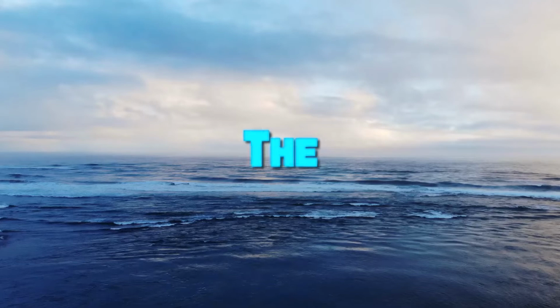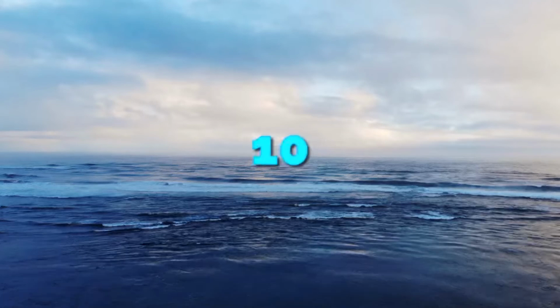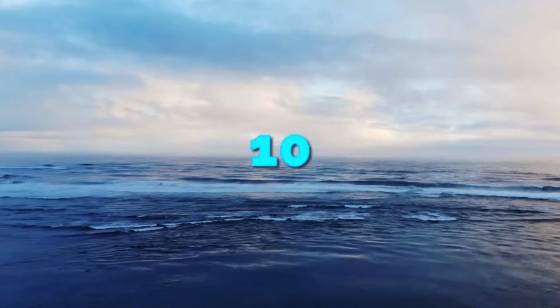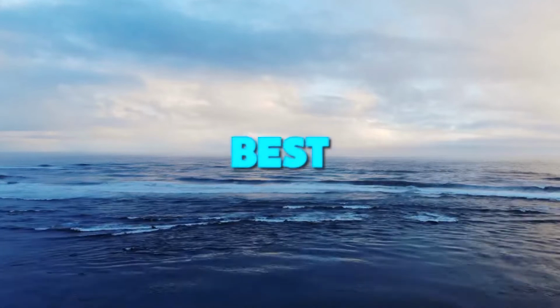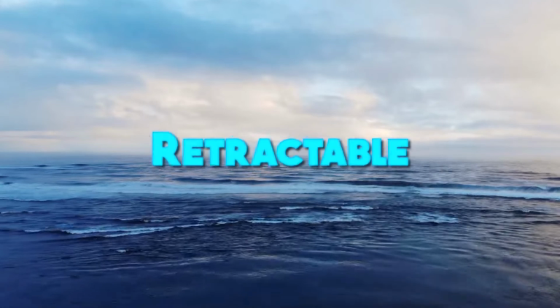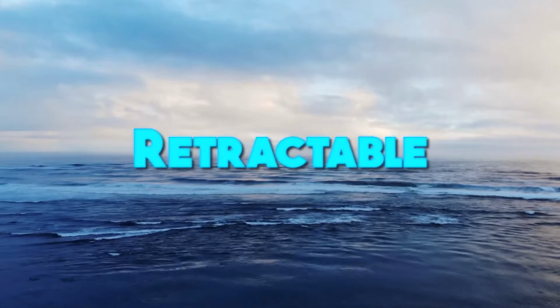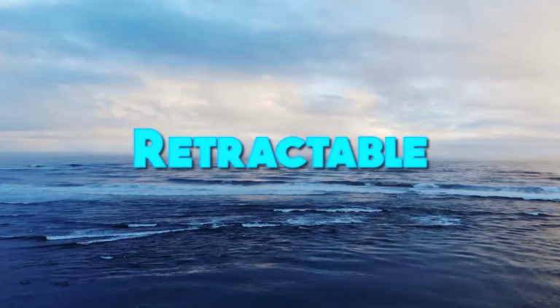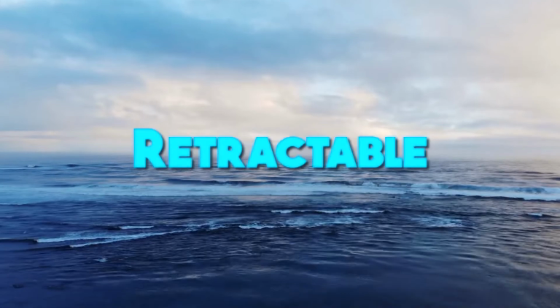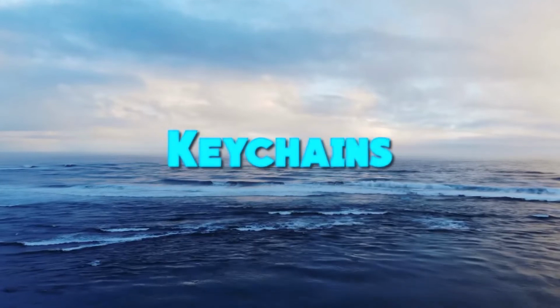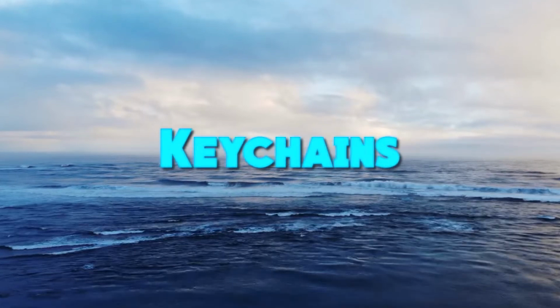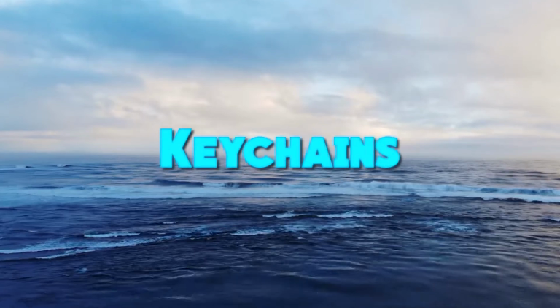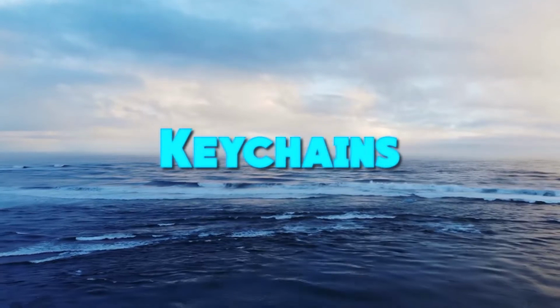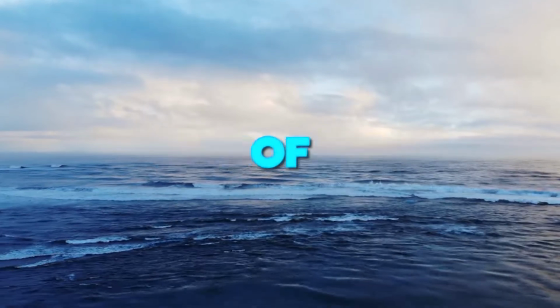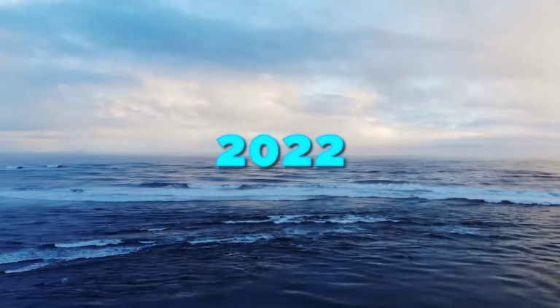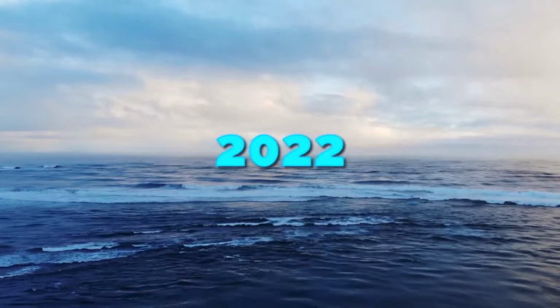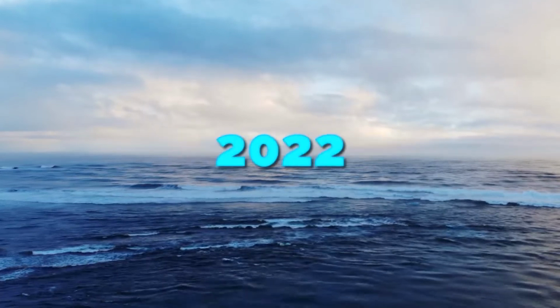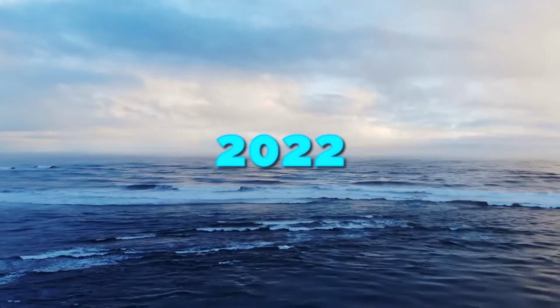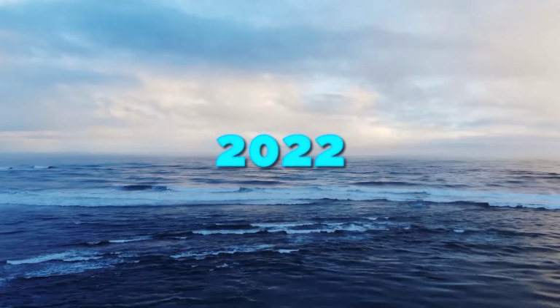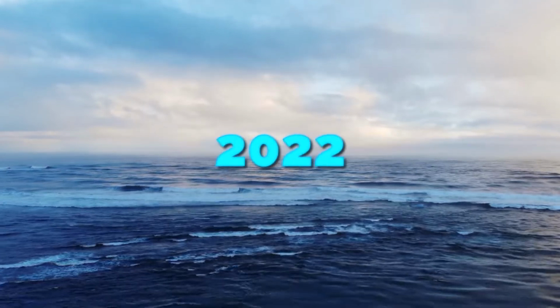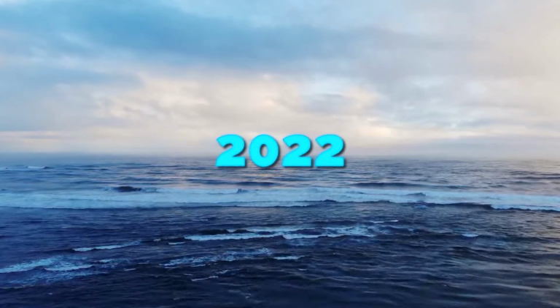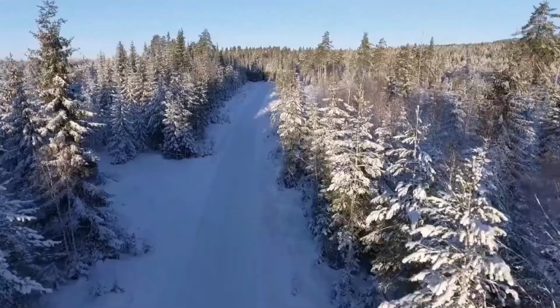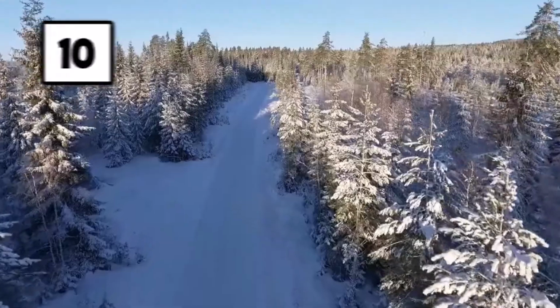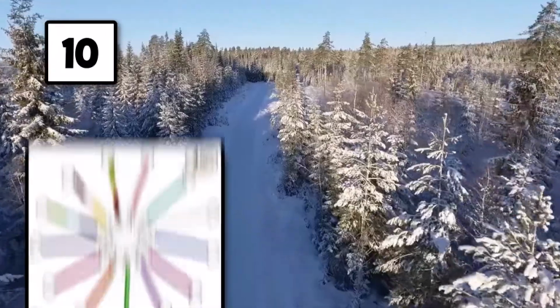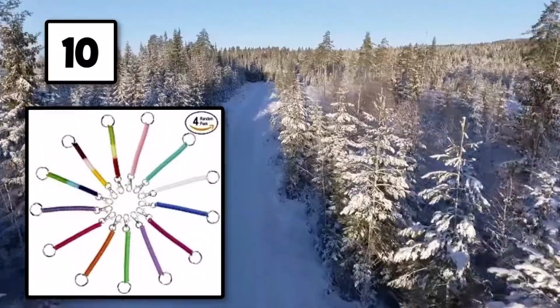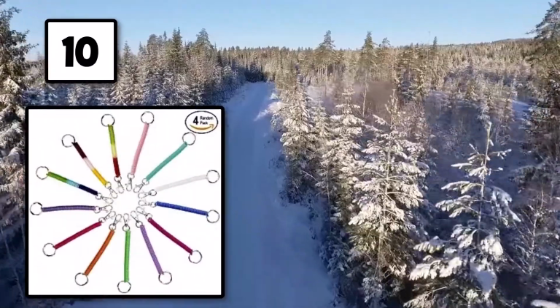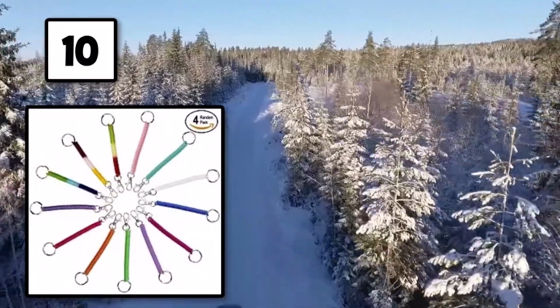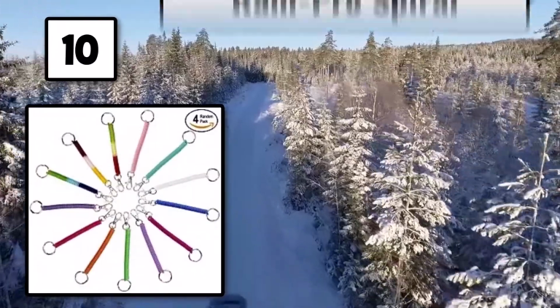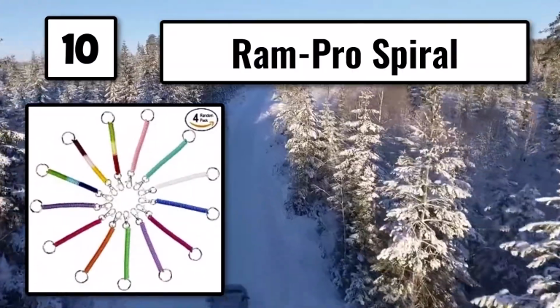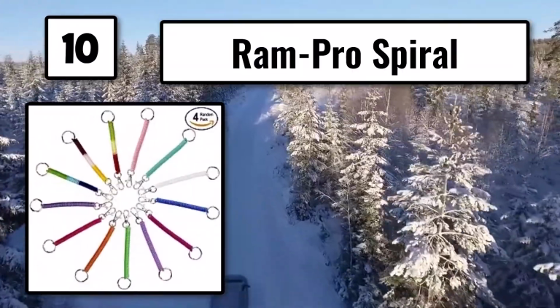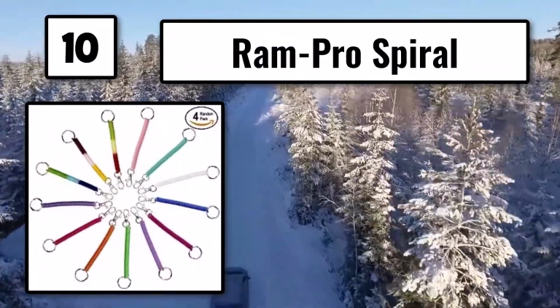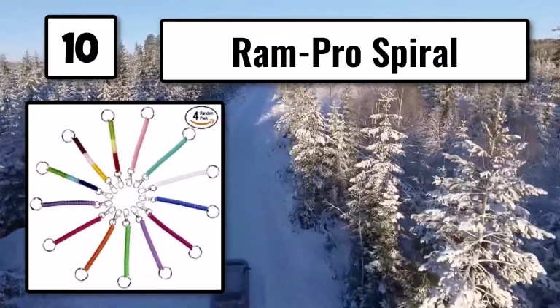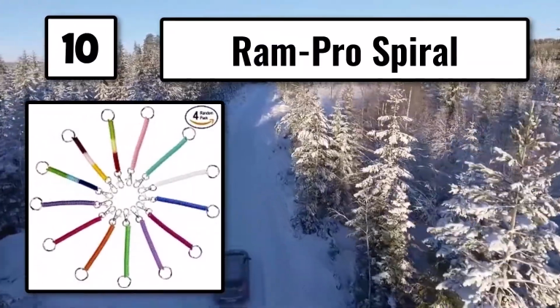The 10 best retractable keychains of 2022. Number 10: the Ram Pro Spiral.